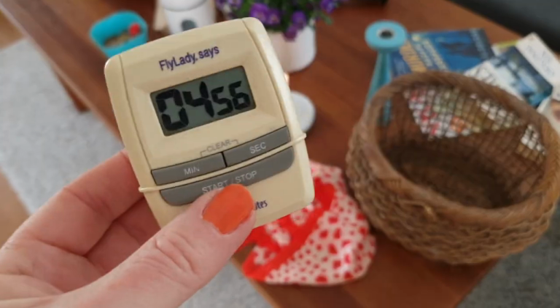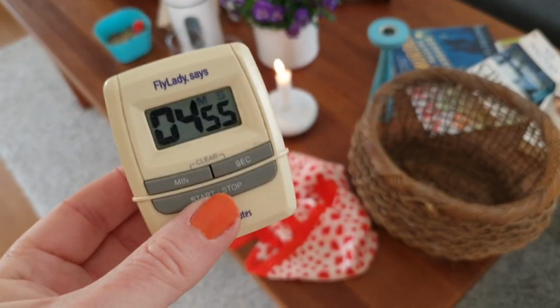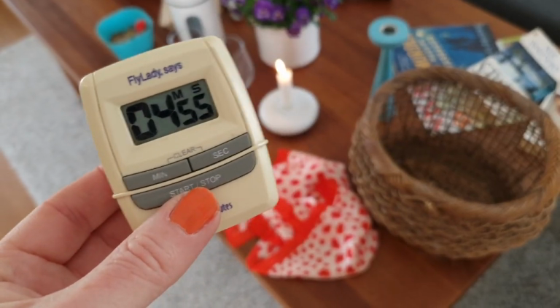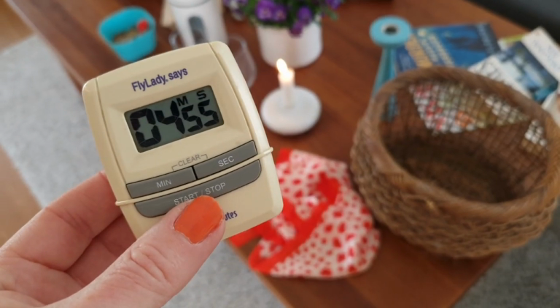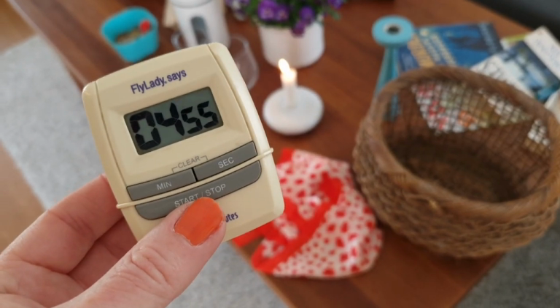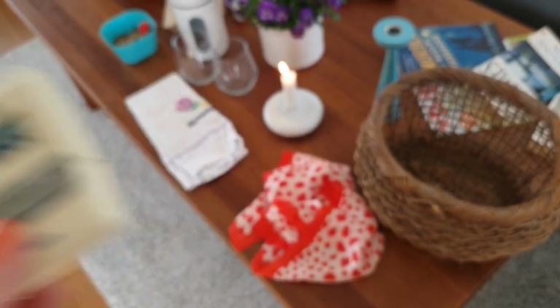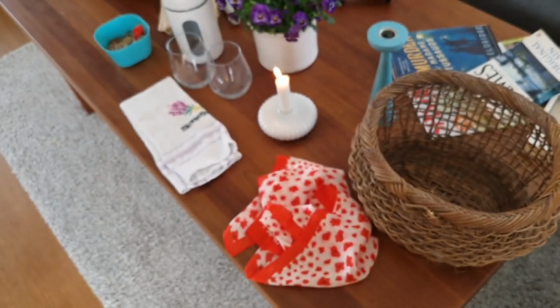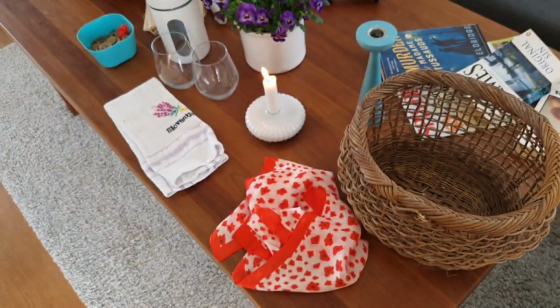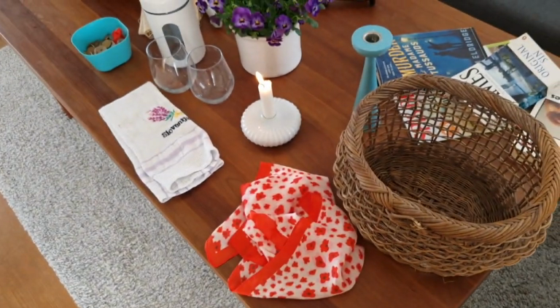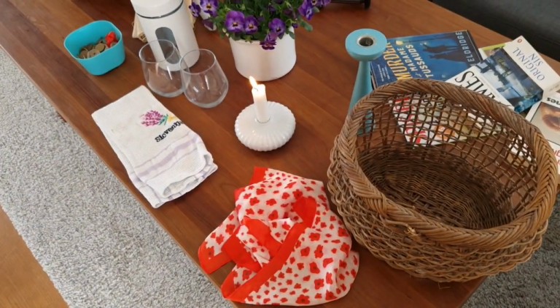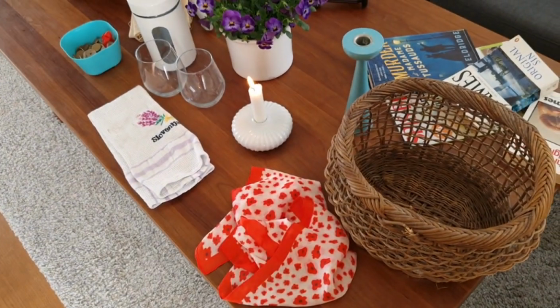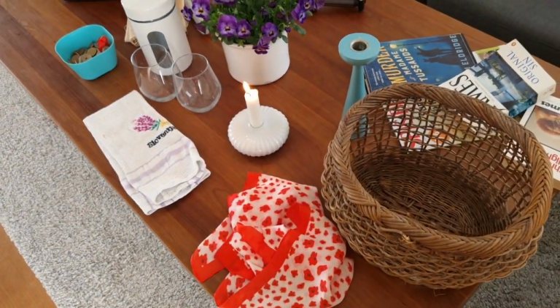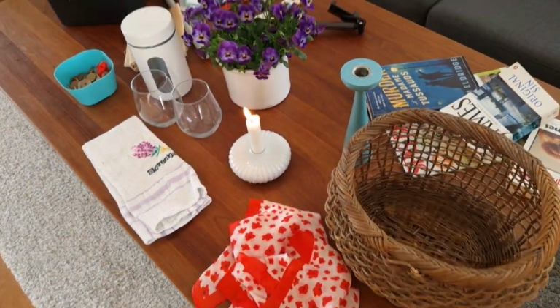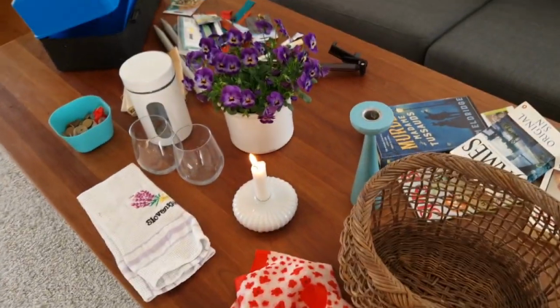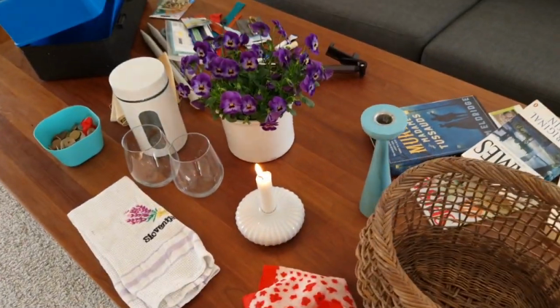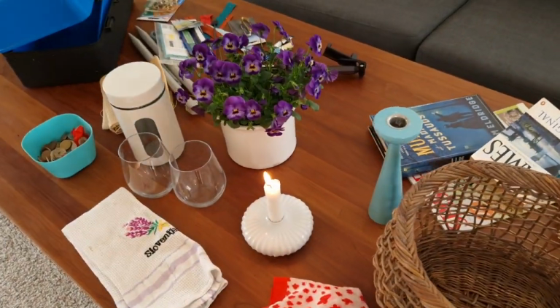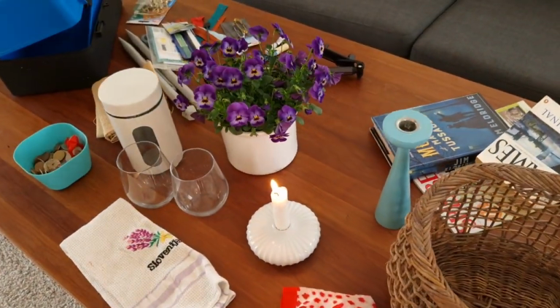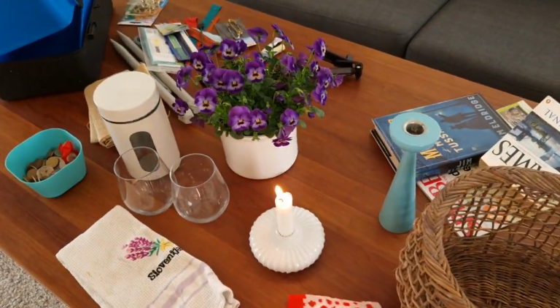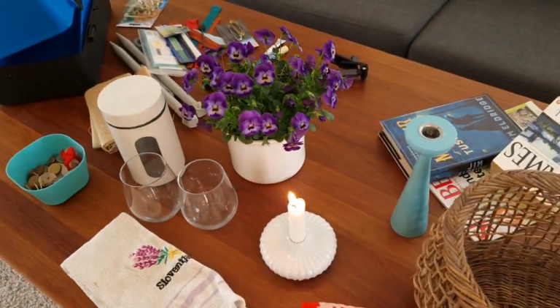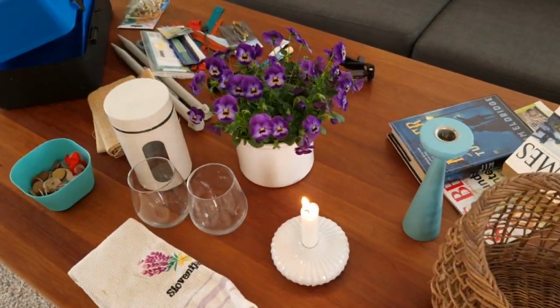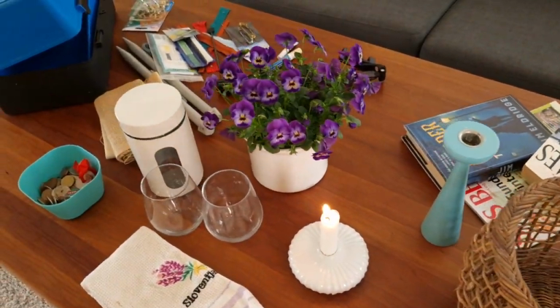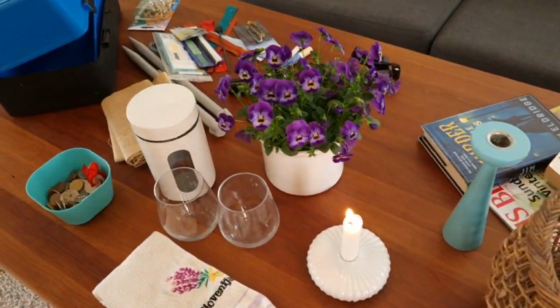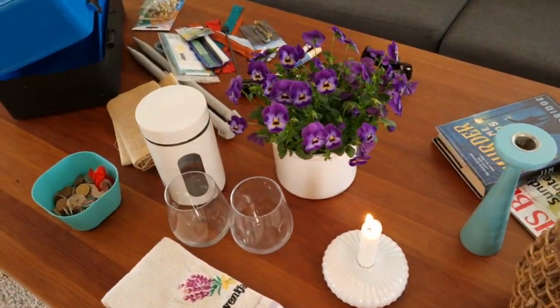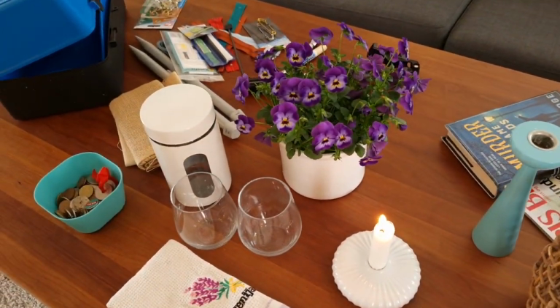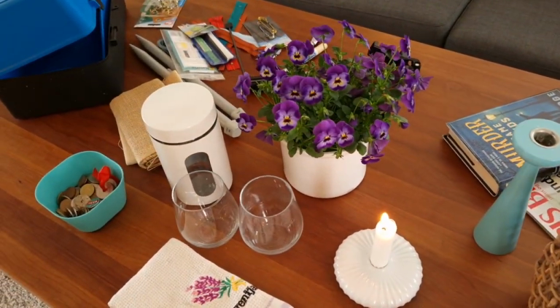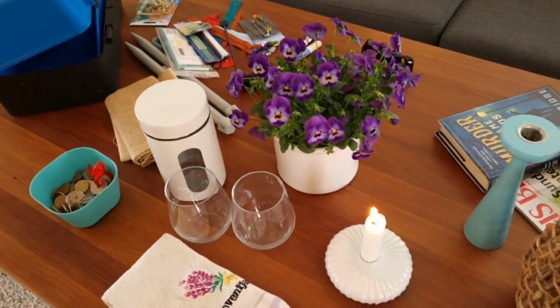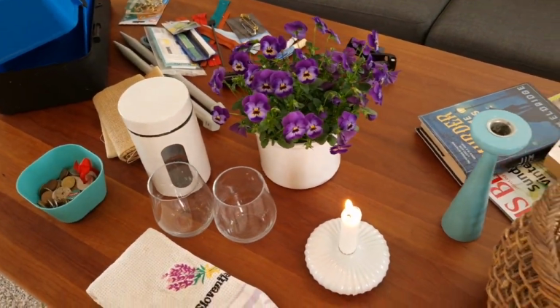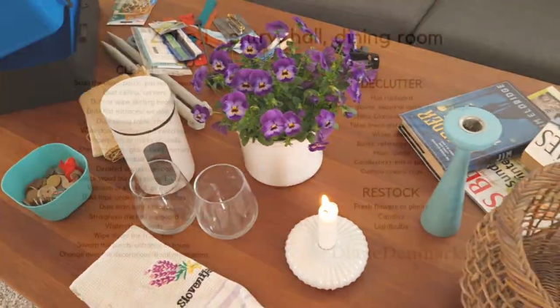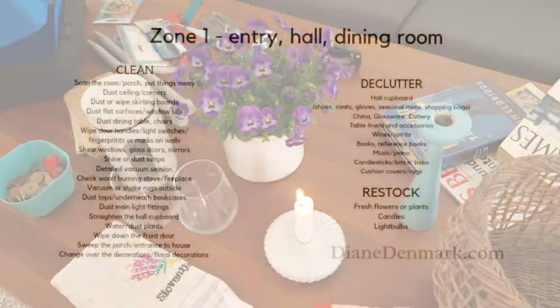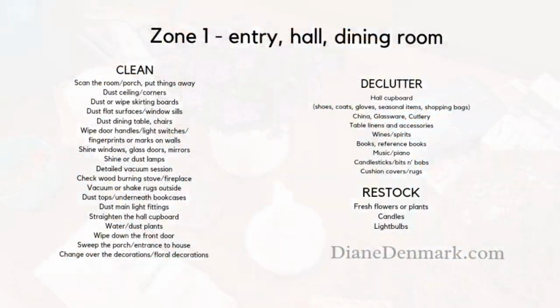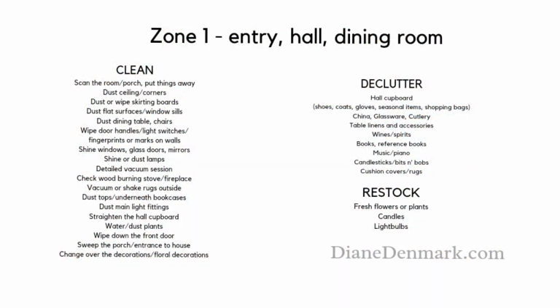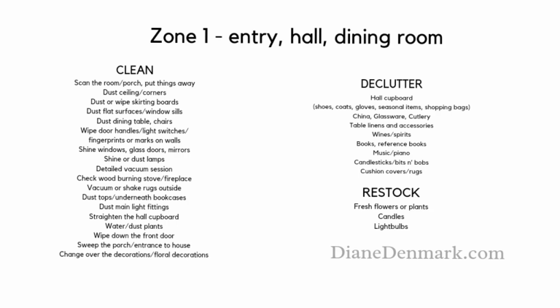As well as setting a timer, you're going to make sure that you've got bags and boxes ready for your donations and for your recycling.